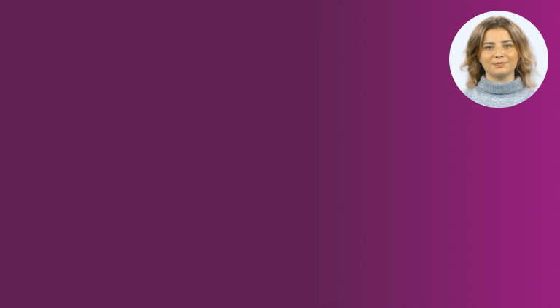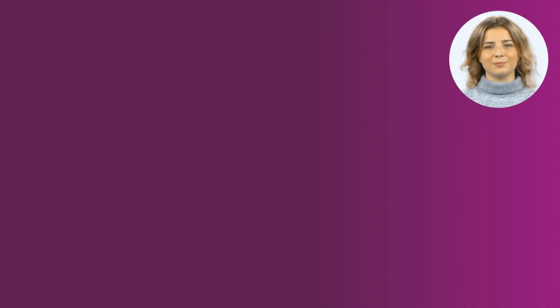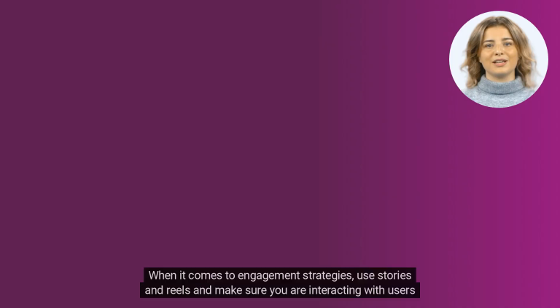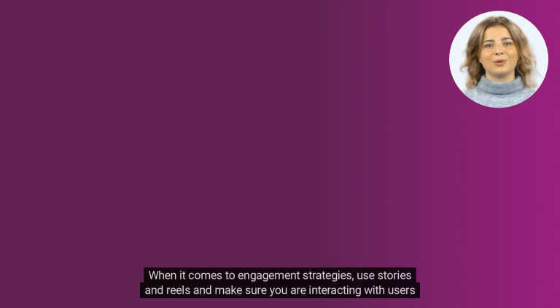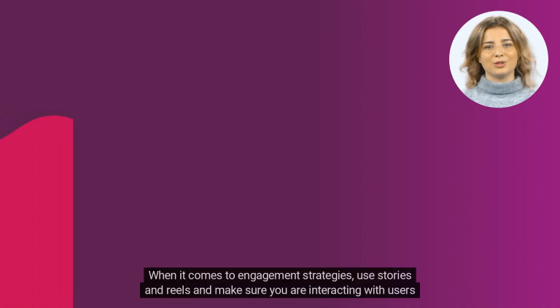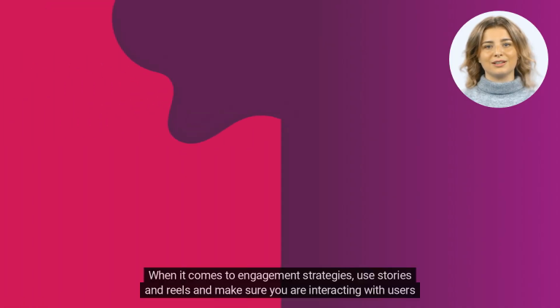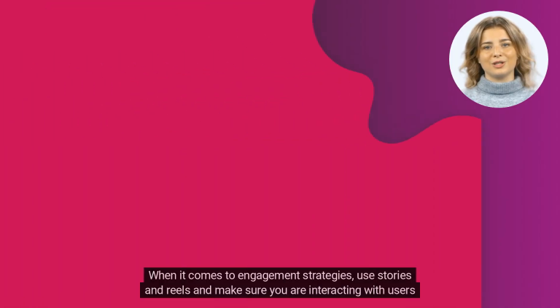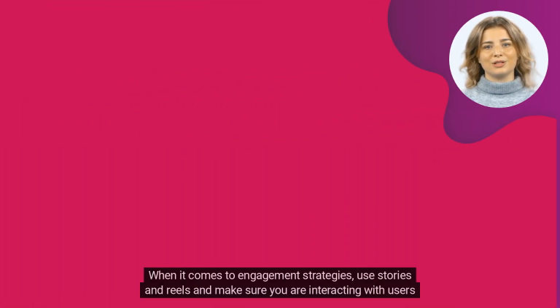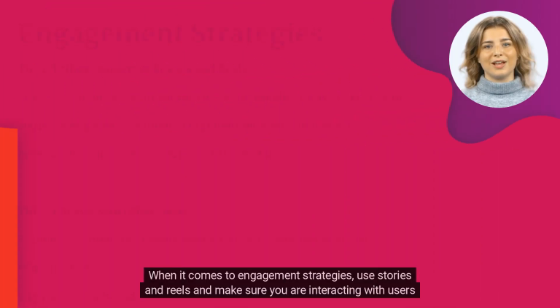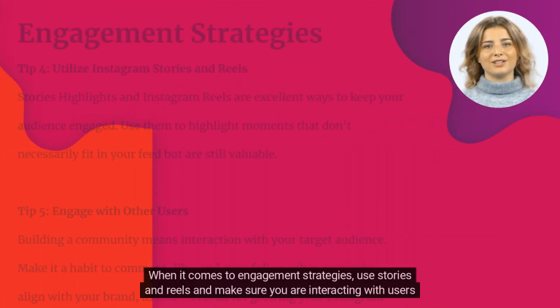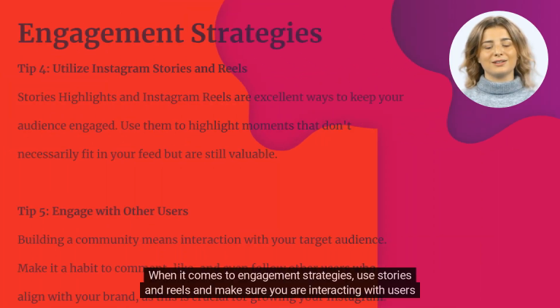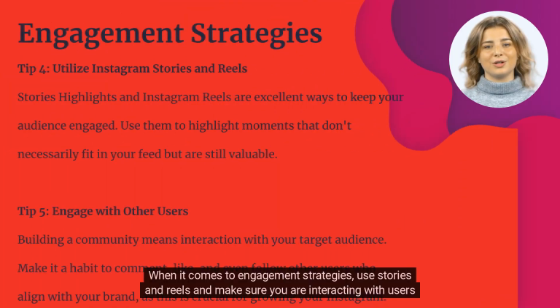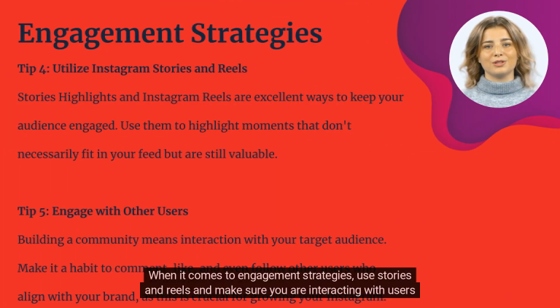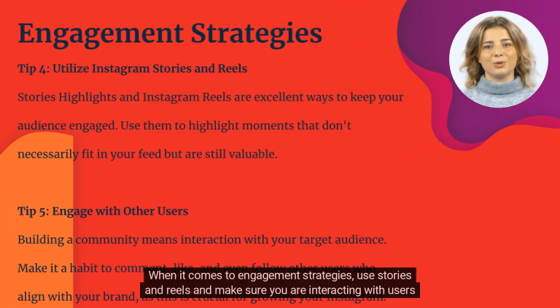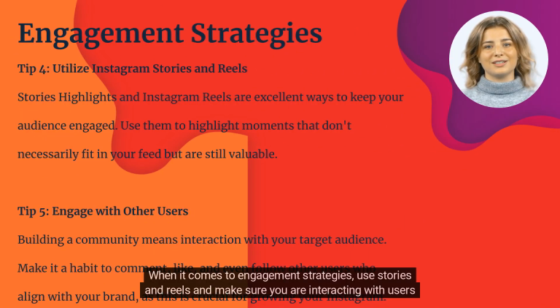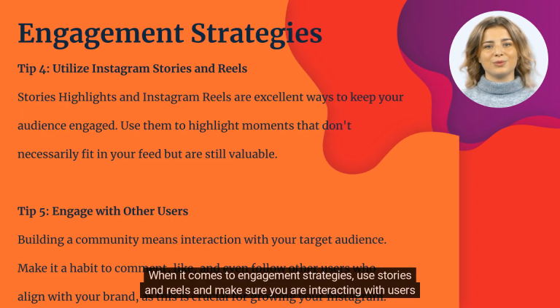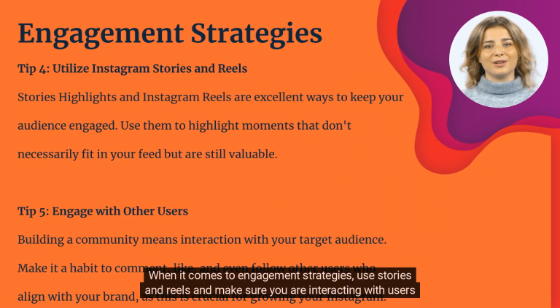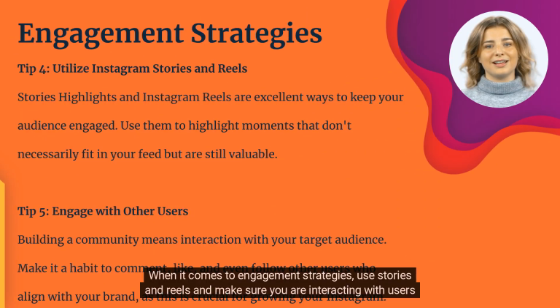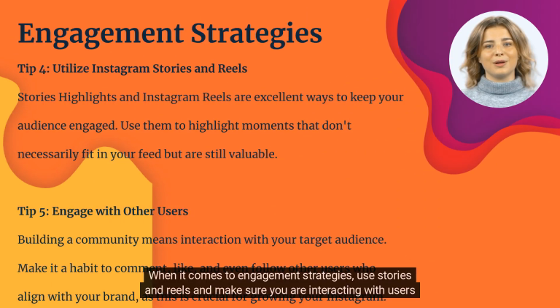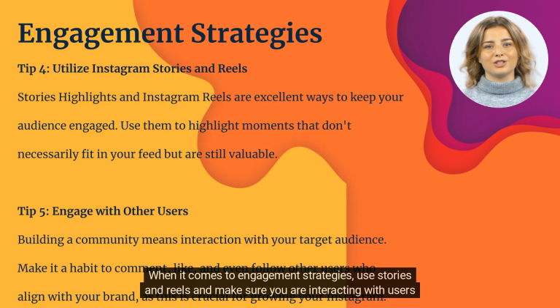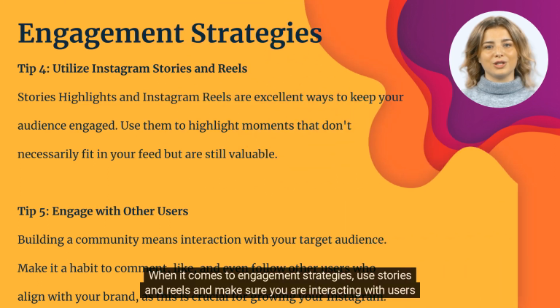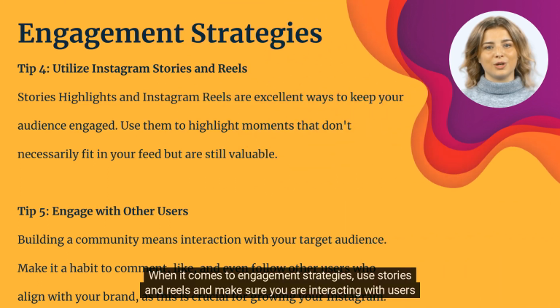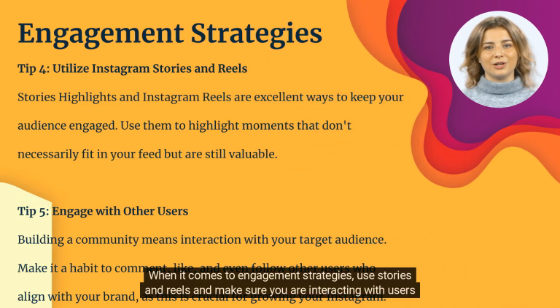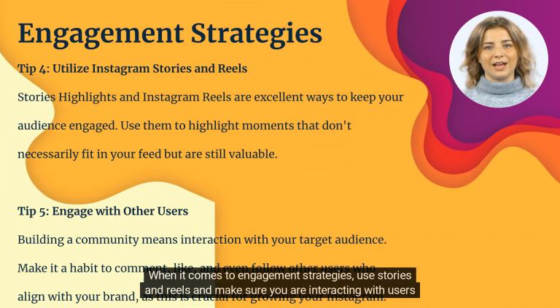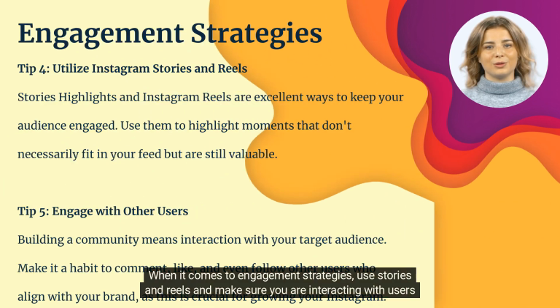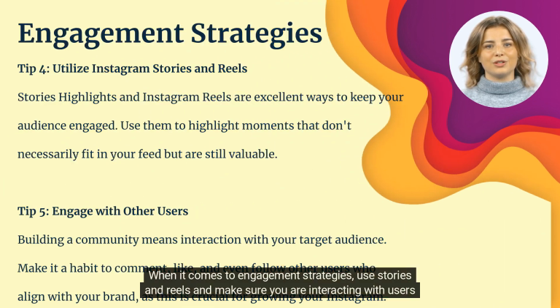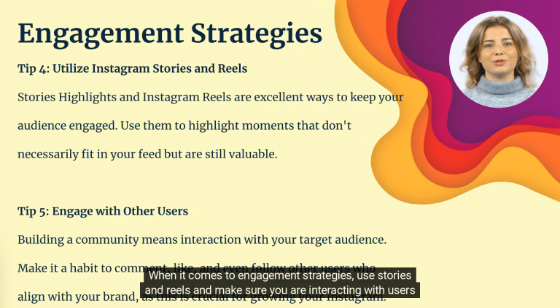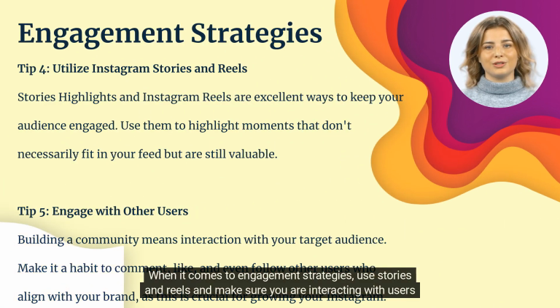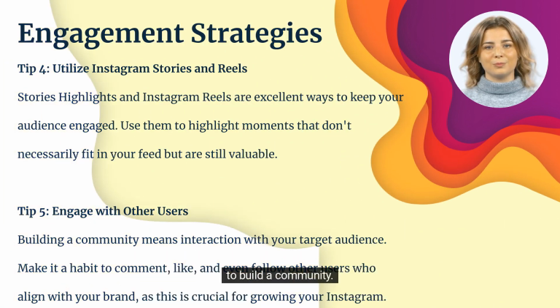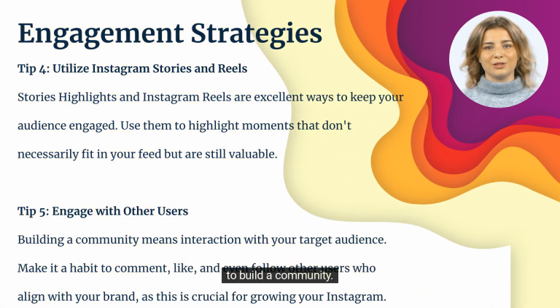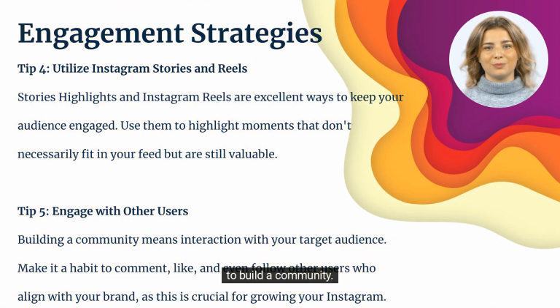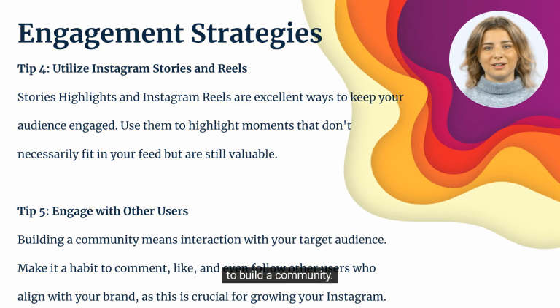When it comes to engagement strategies, use stories and reels, and make sure you are interacting with users to build a community.